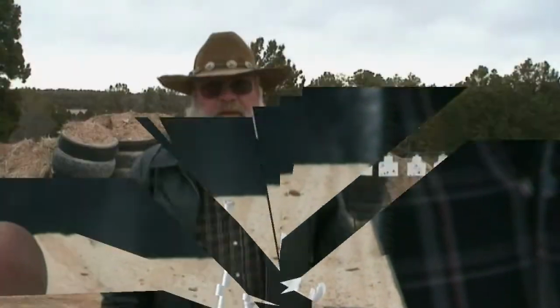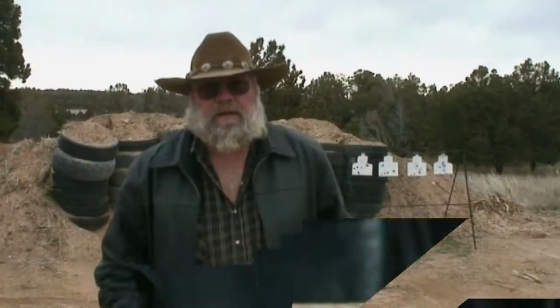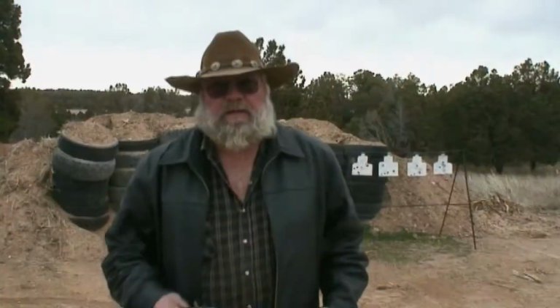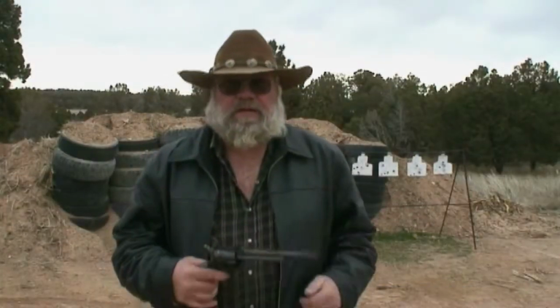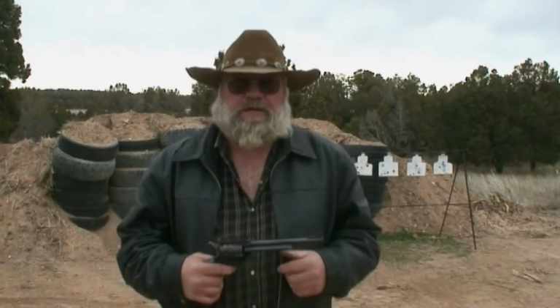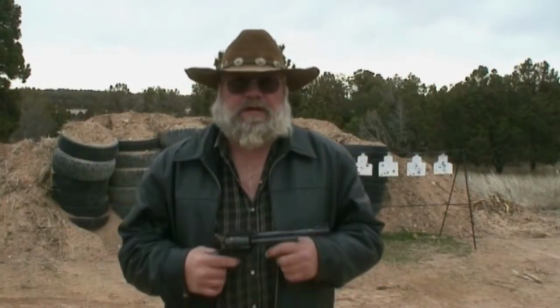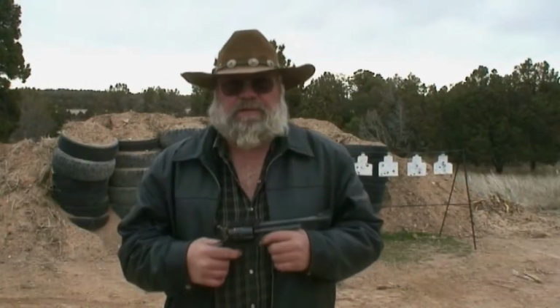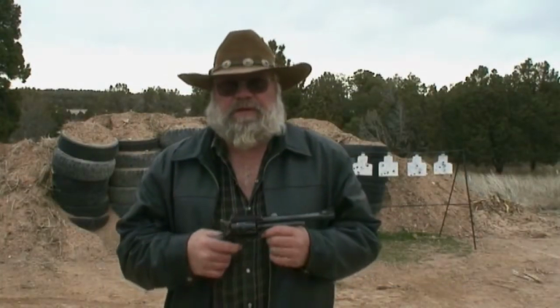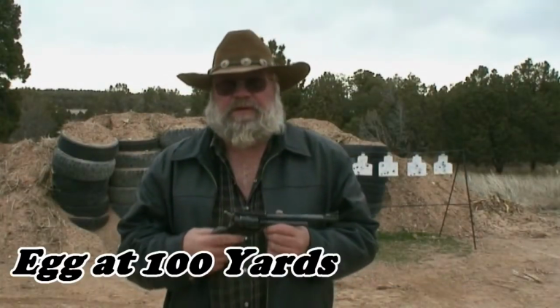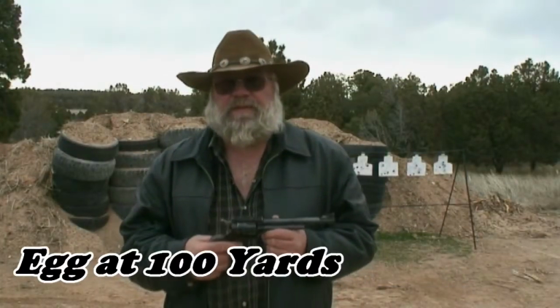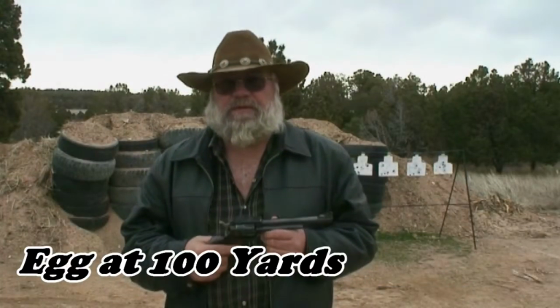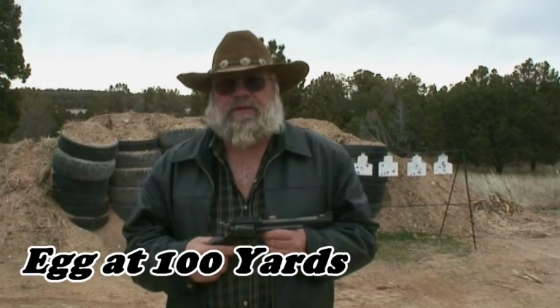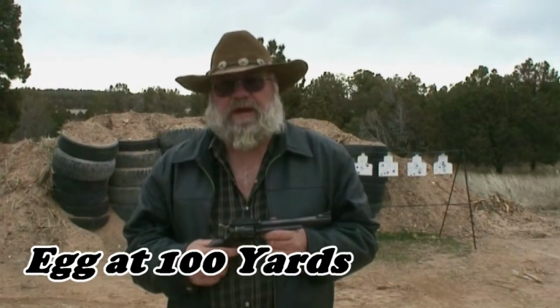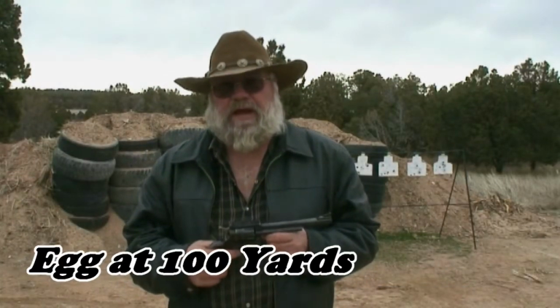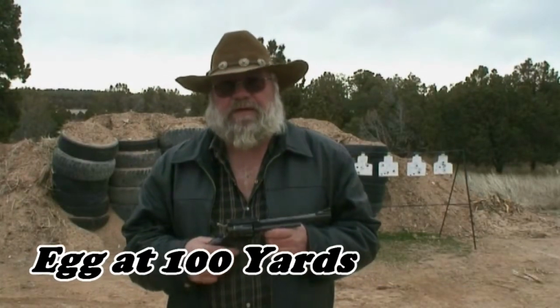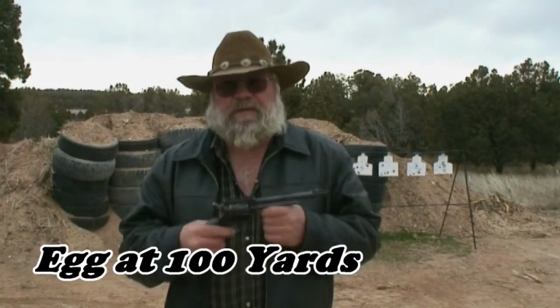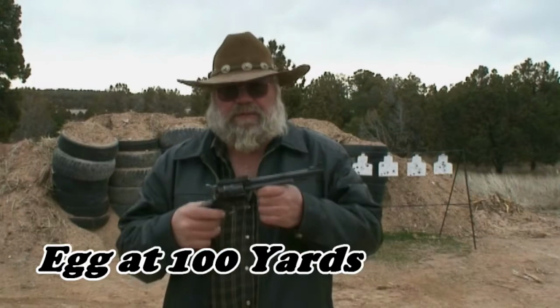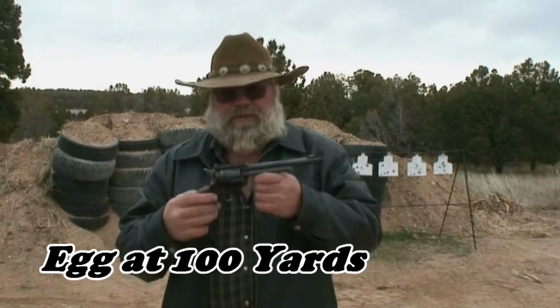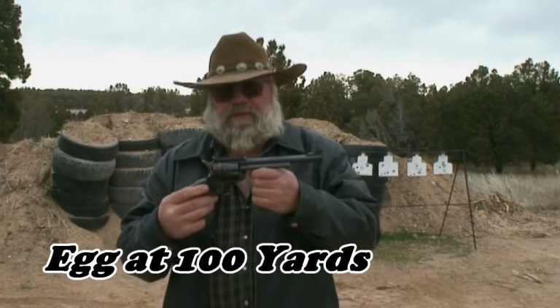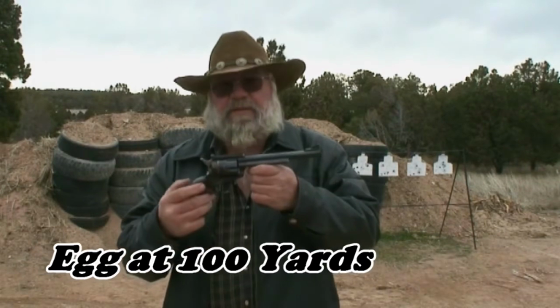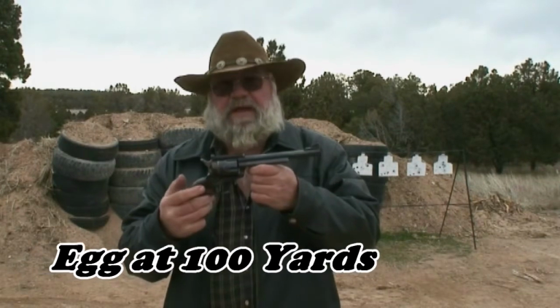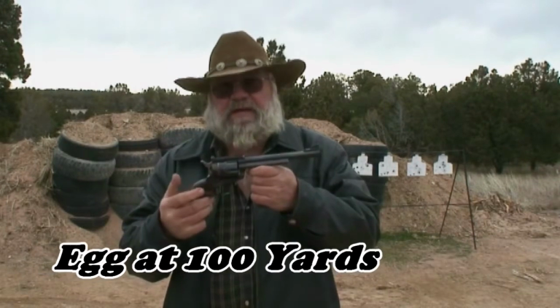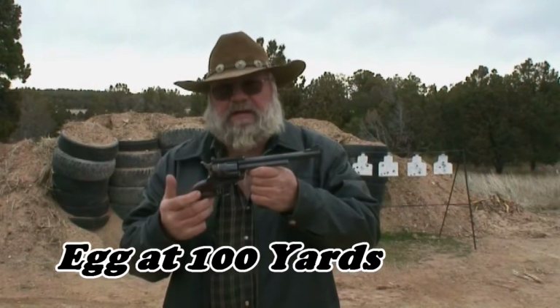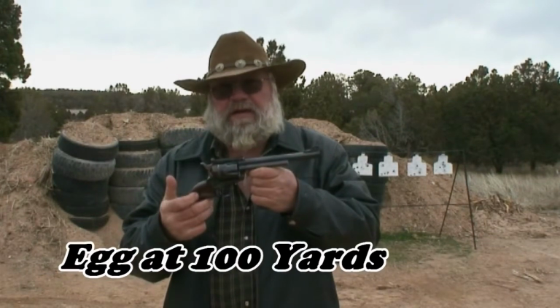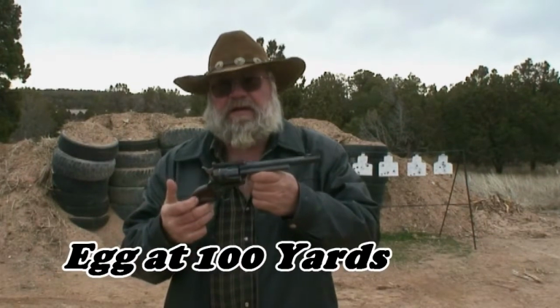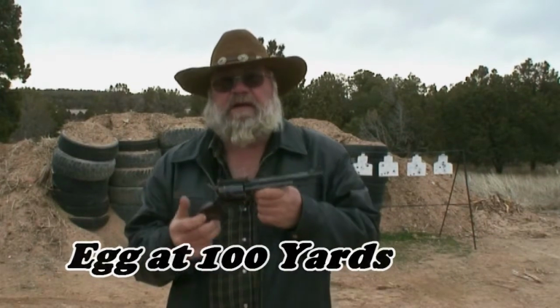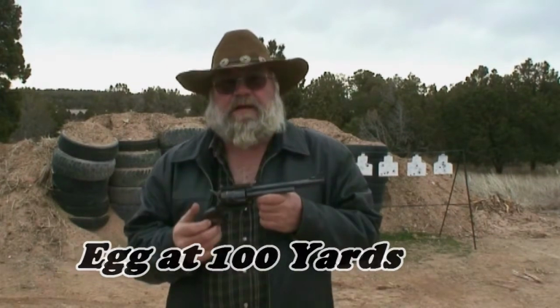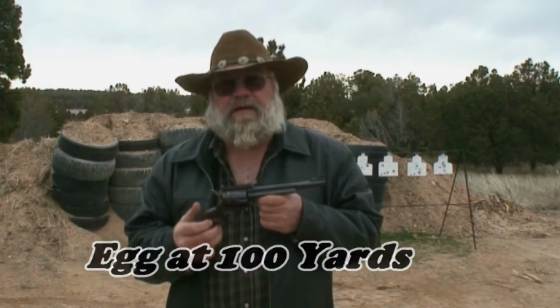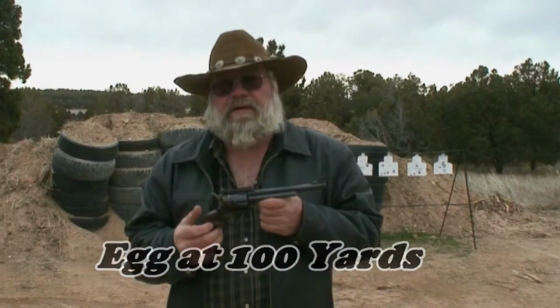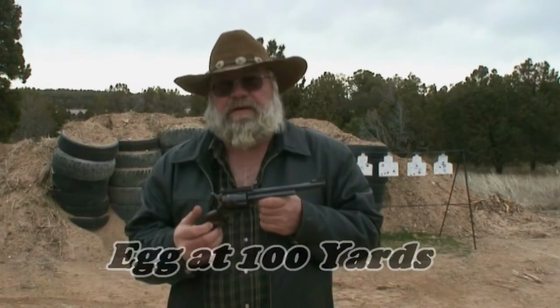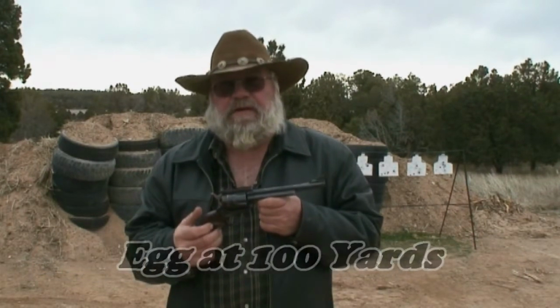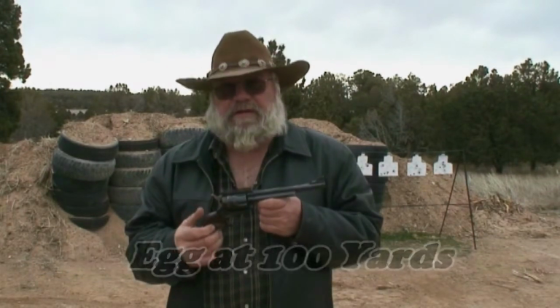In this scene I'm going to attempt to shoot an egg with a .44 Blackhawk at 100 yards.